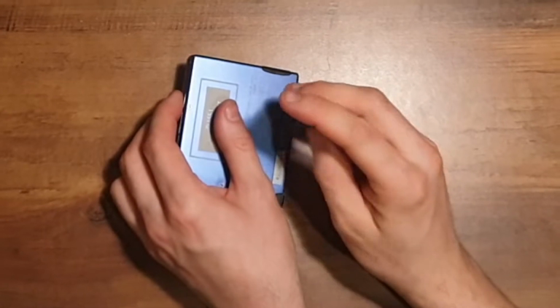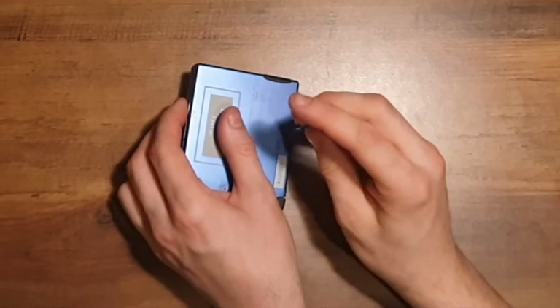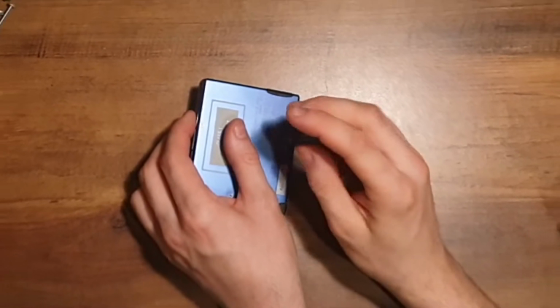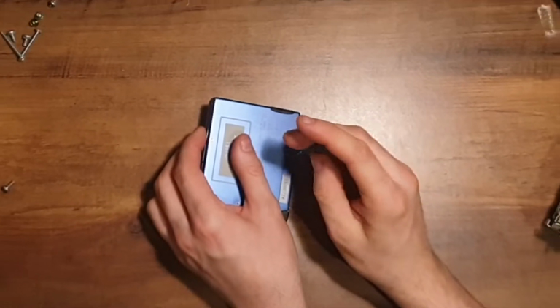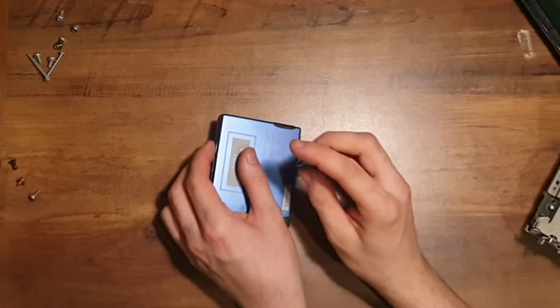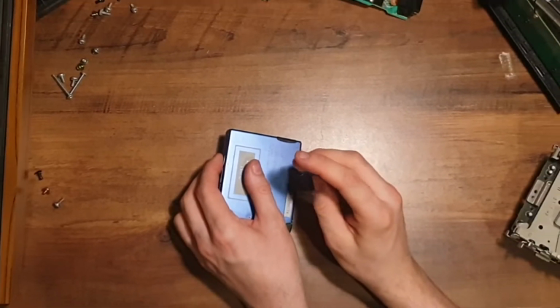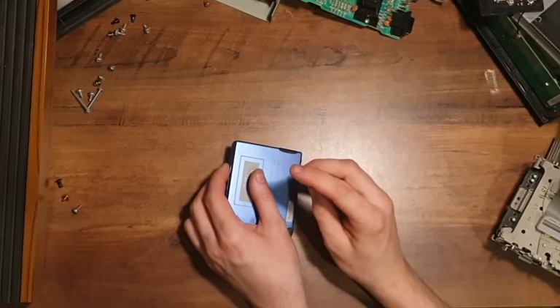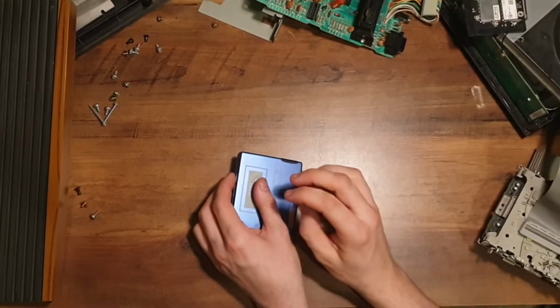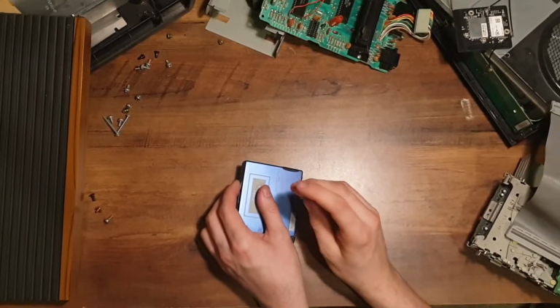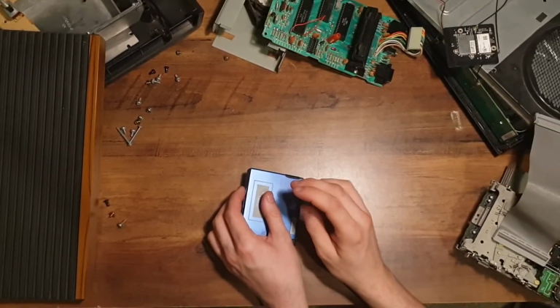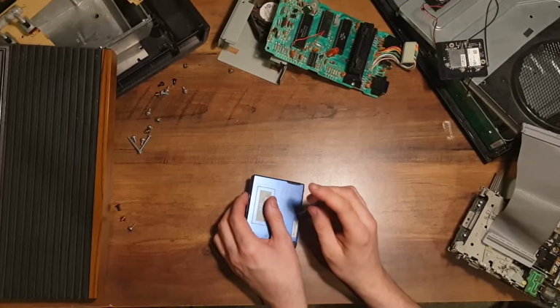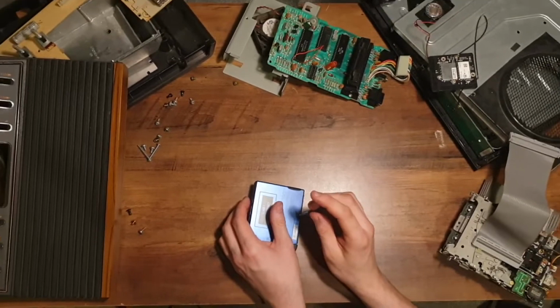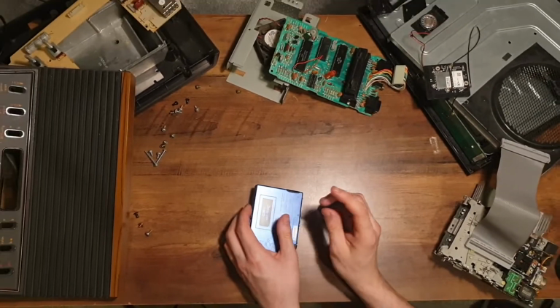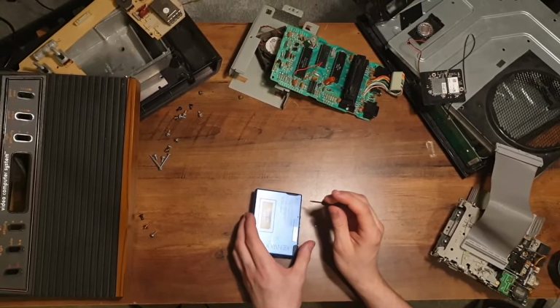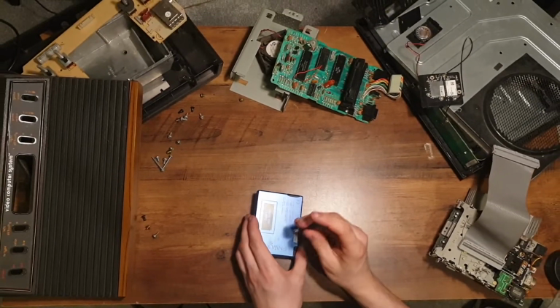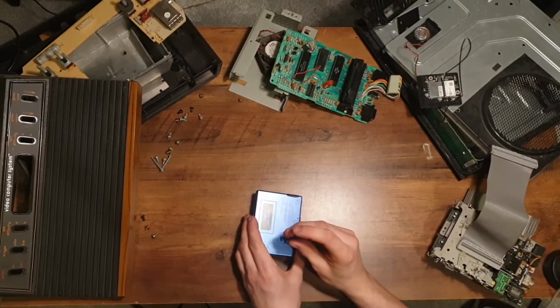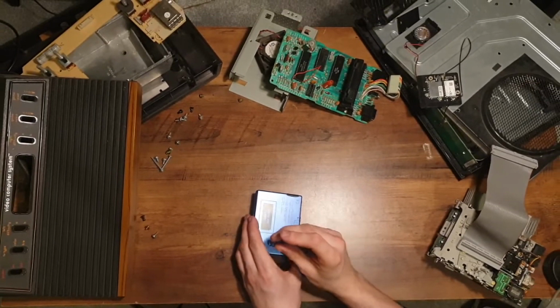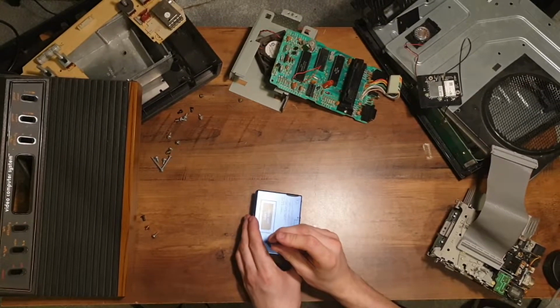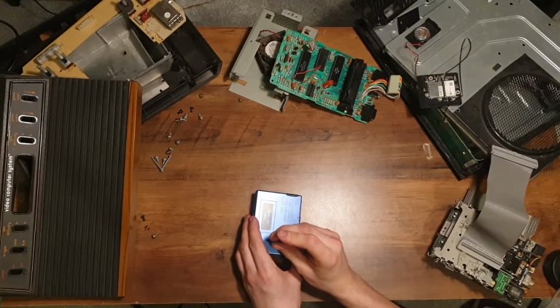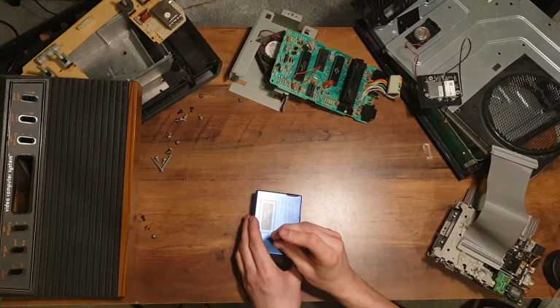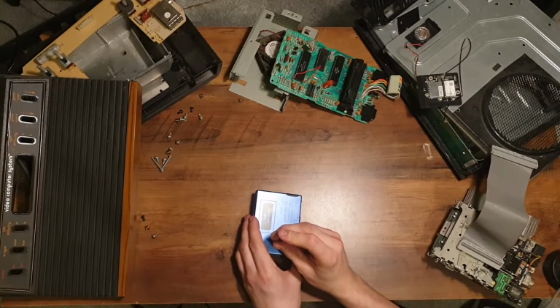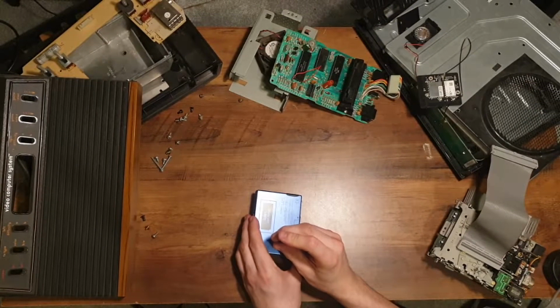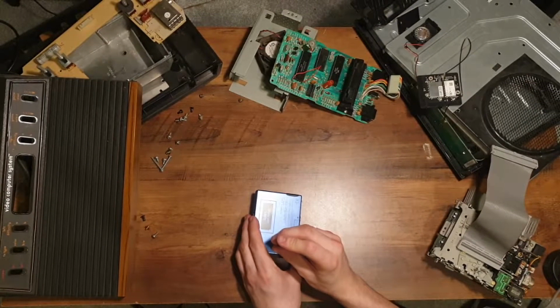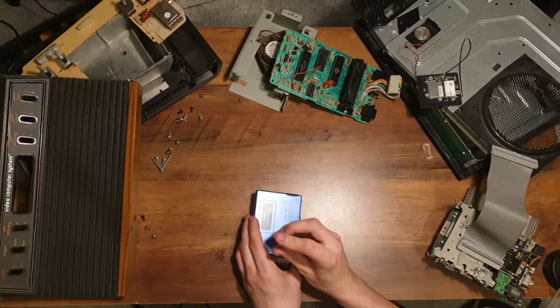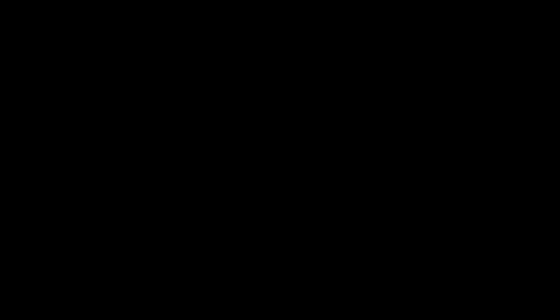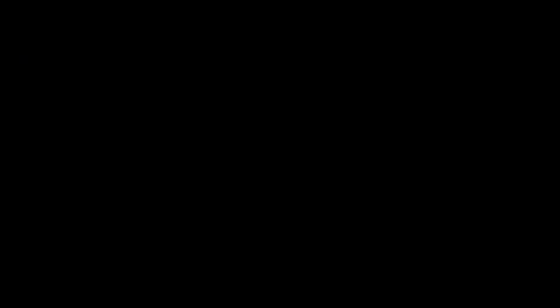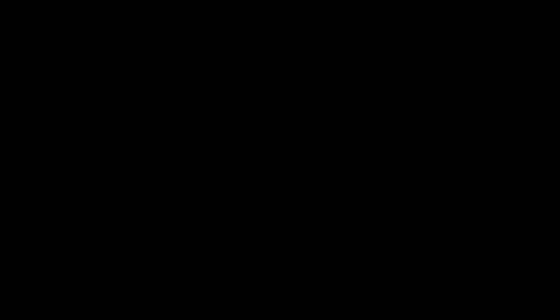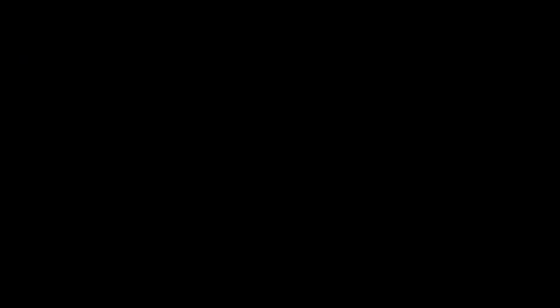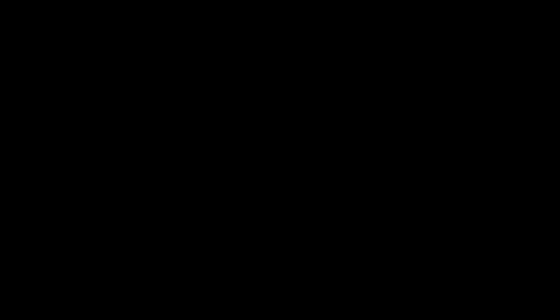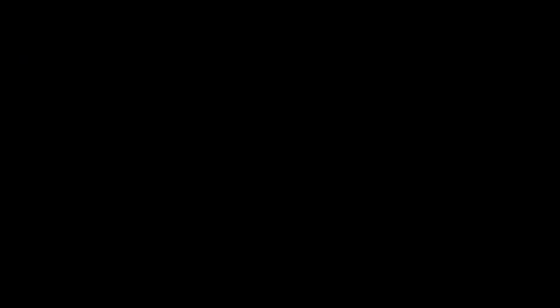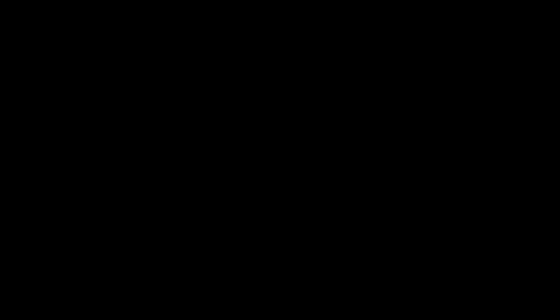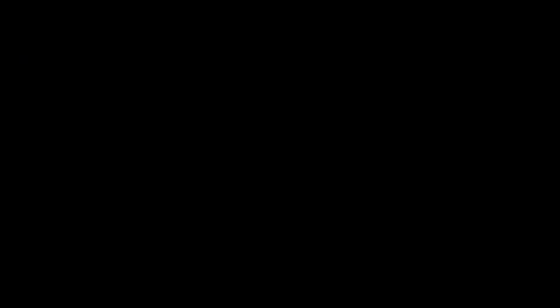It's only just recently that I've learned to stop putting them back together again. So, let's get the frame sorted.